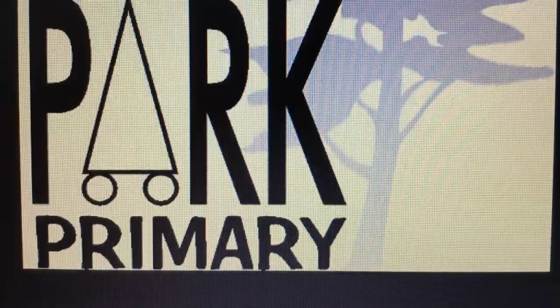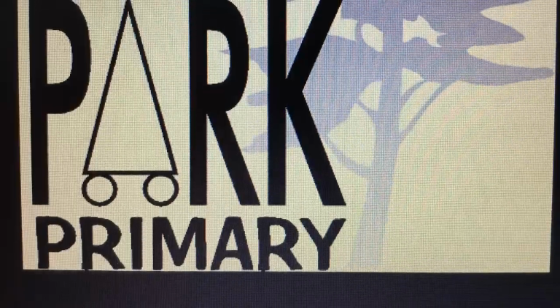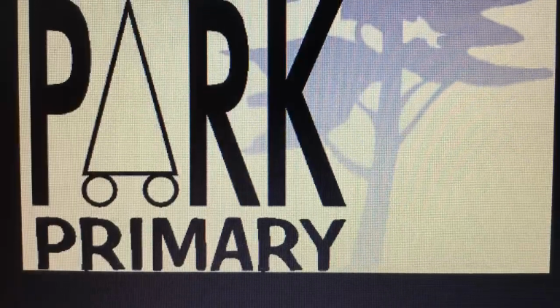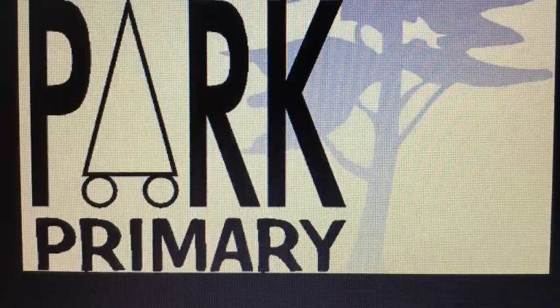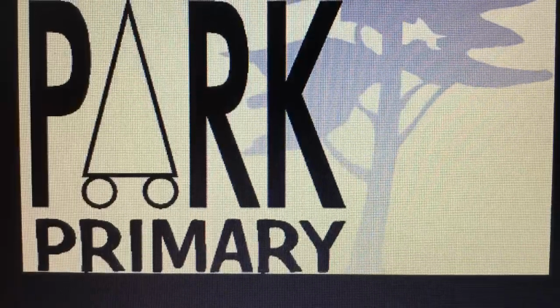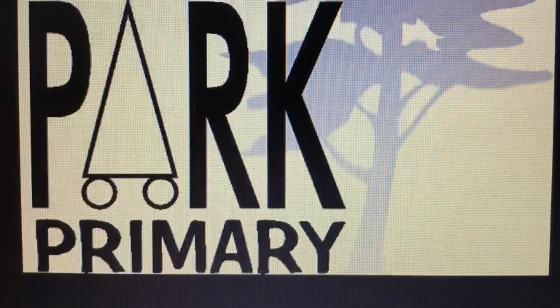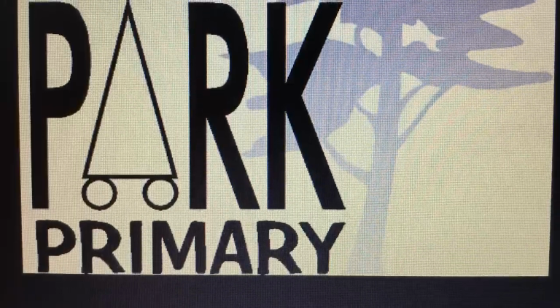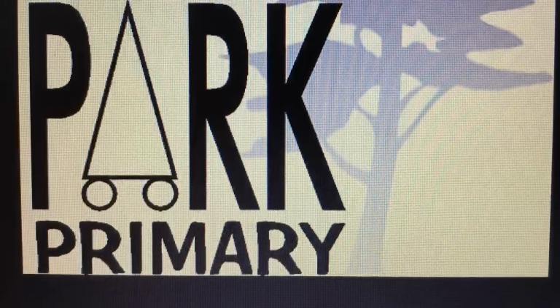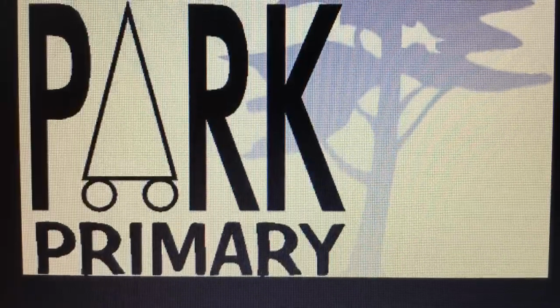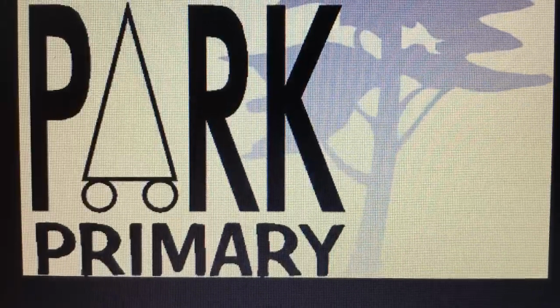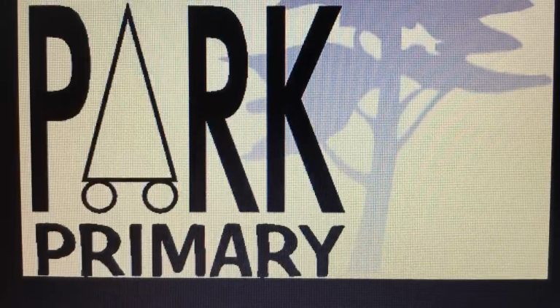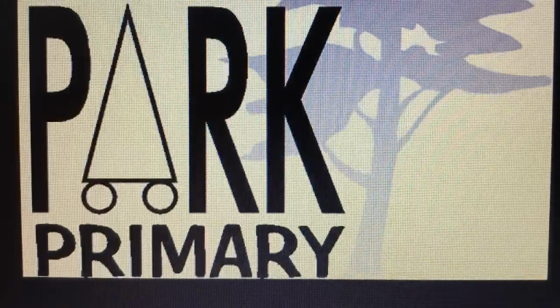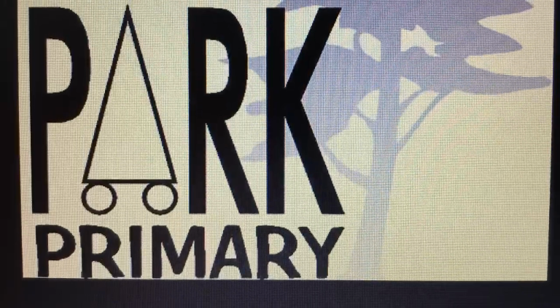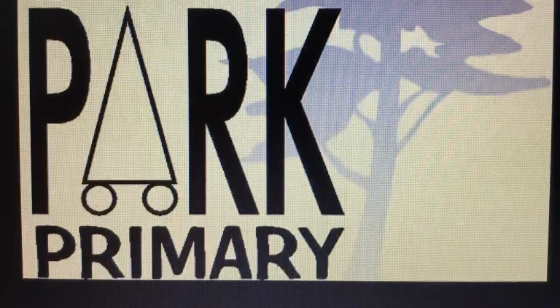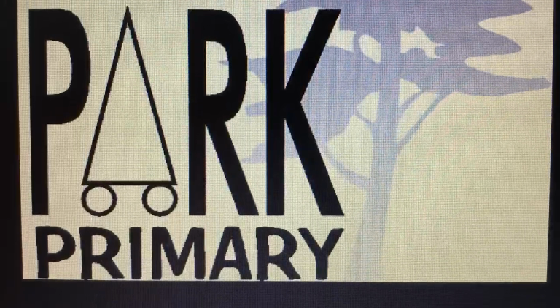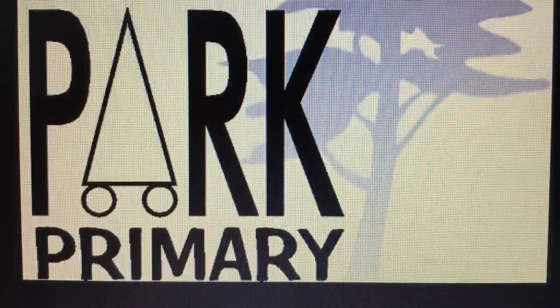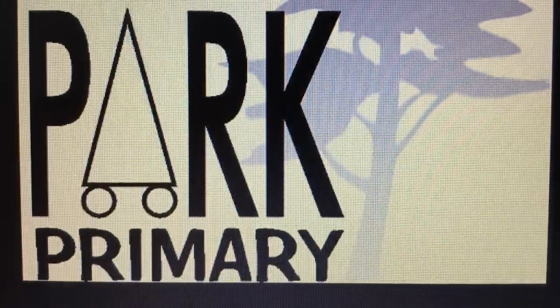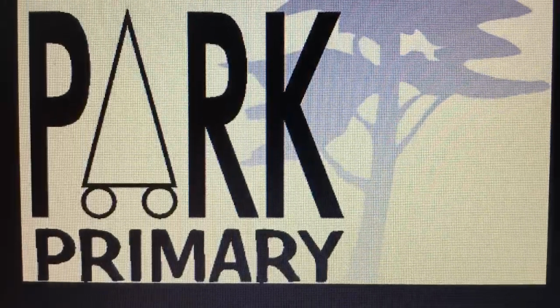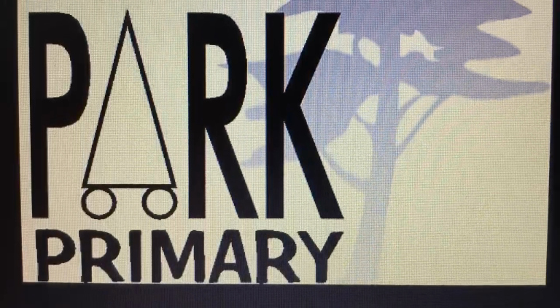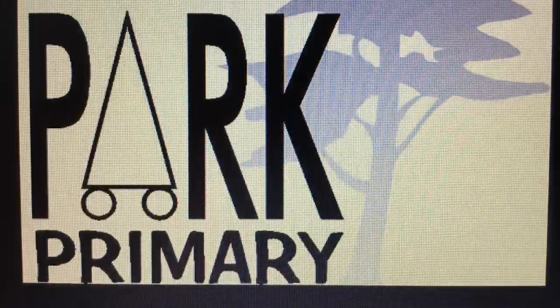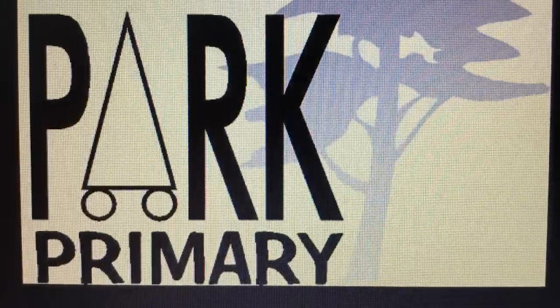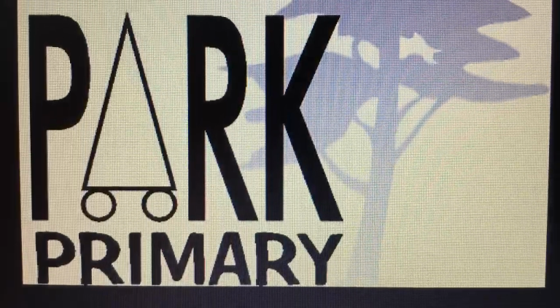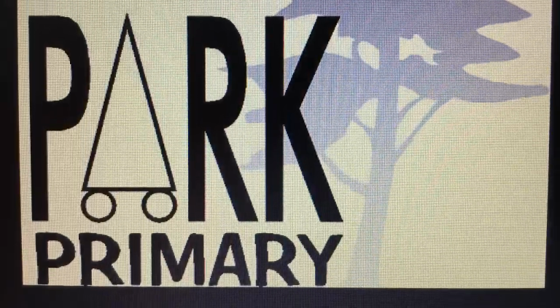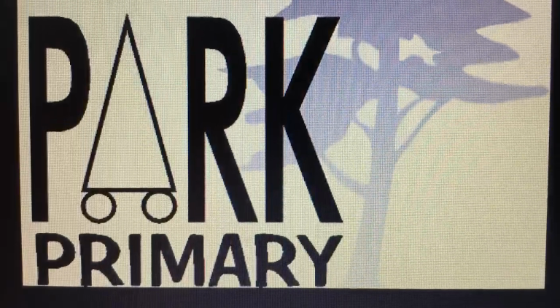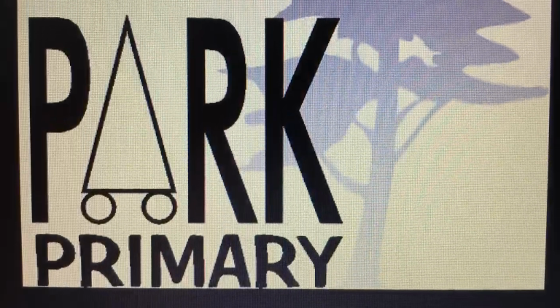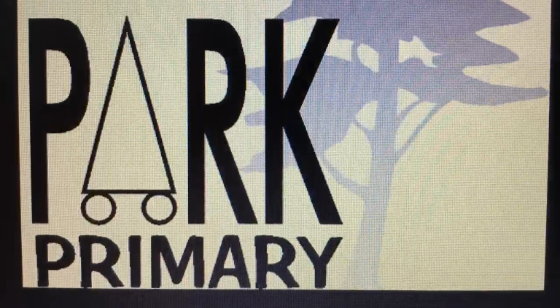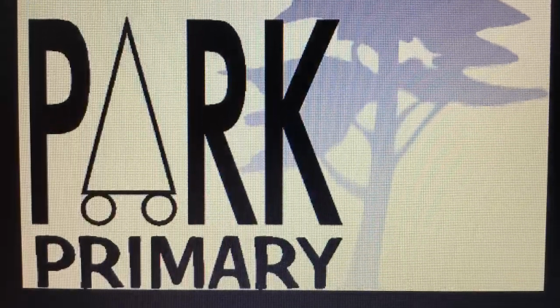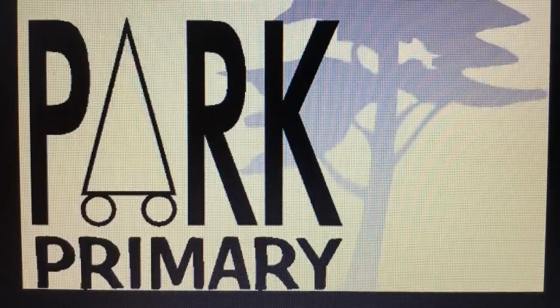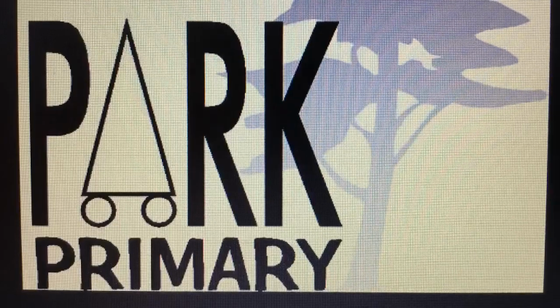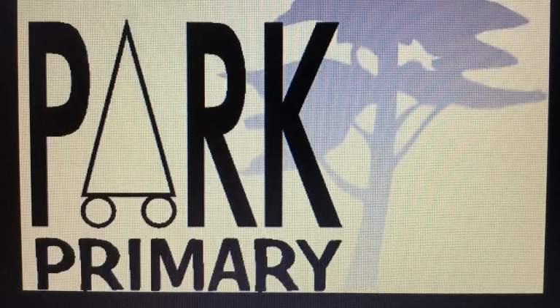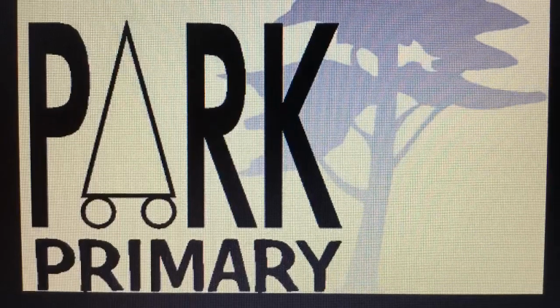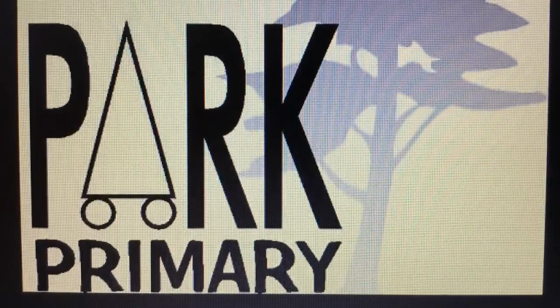Hi, welcome to another Science with Missy Scullion. Today we're making kaleidoscopes.